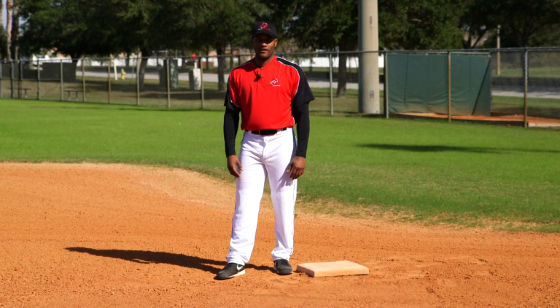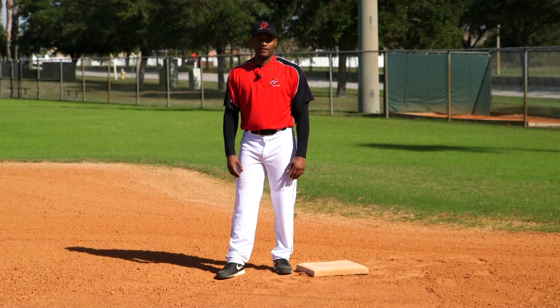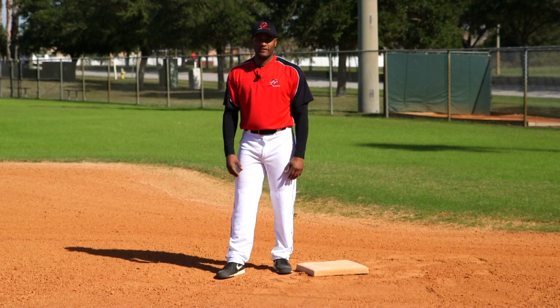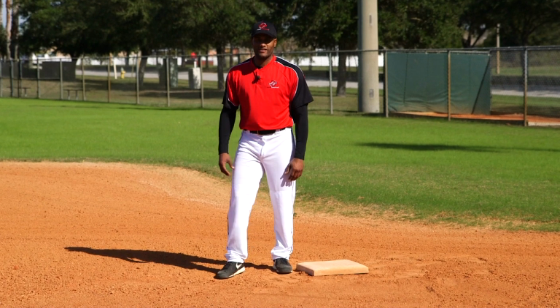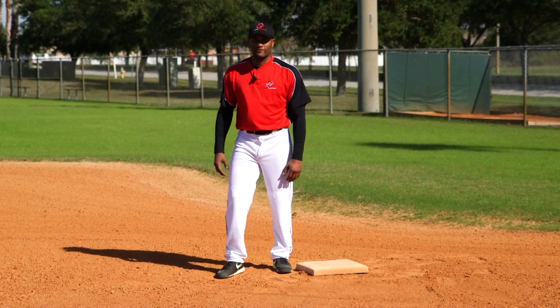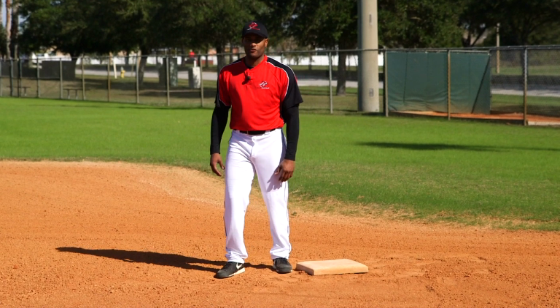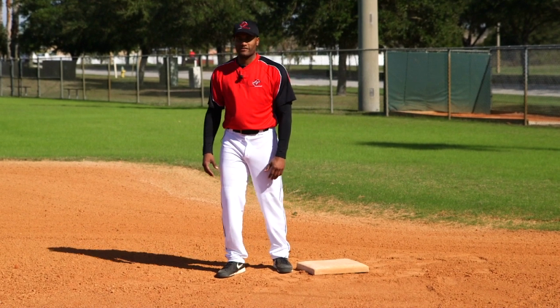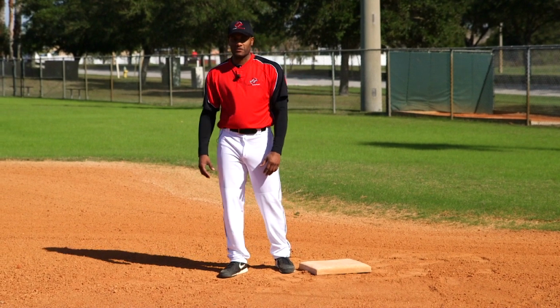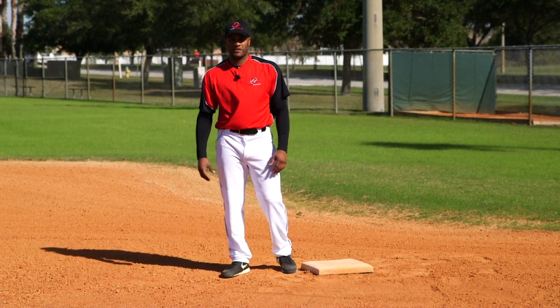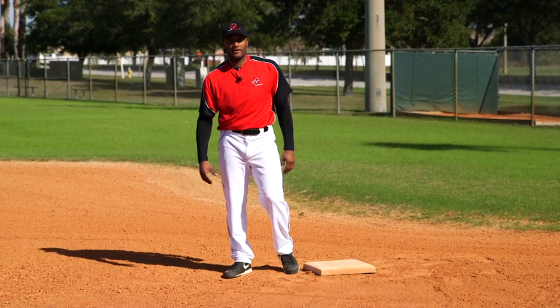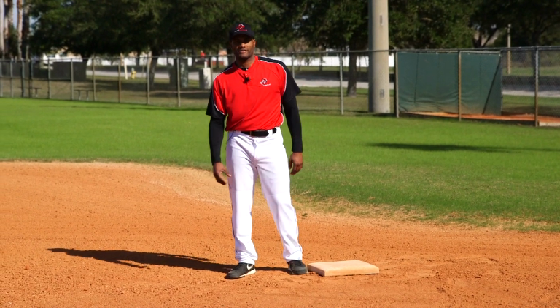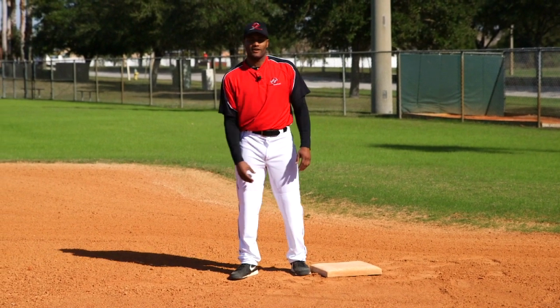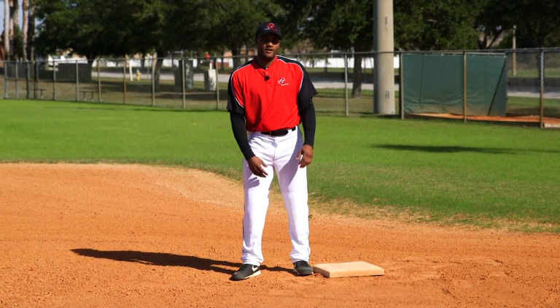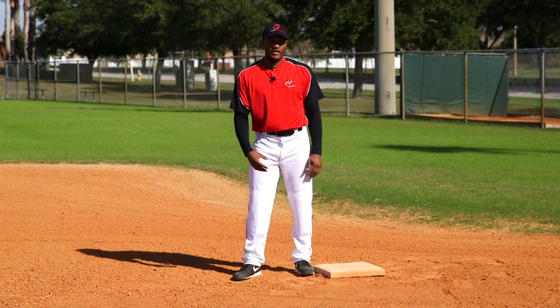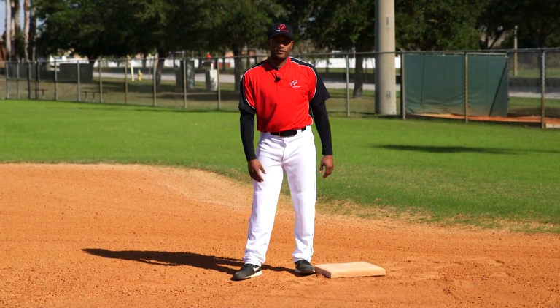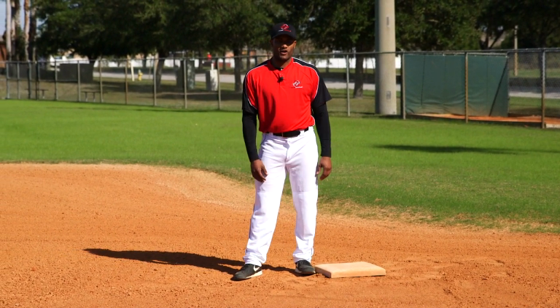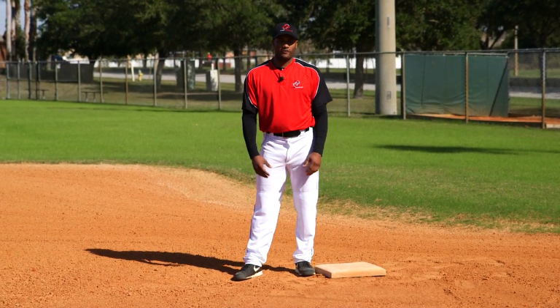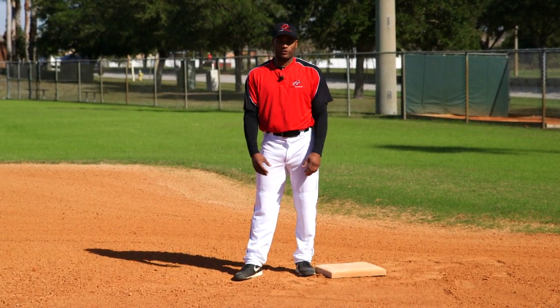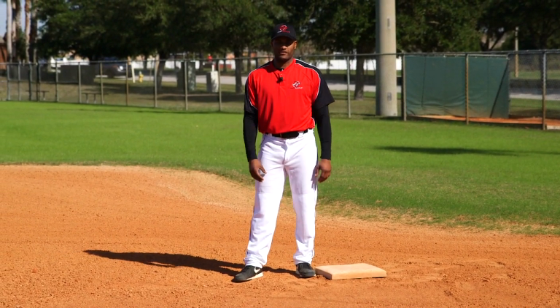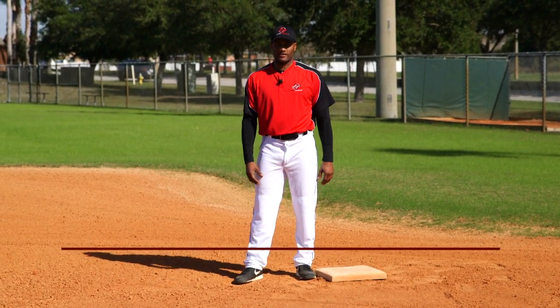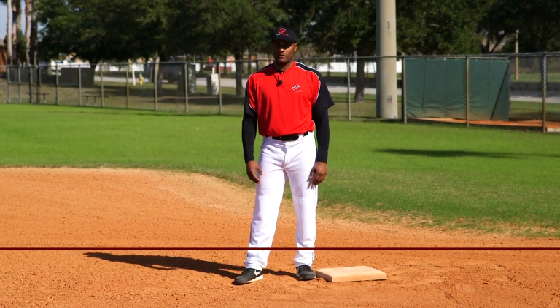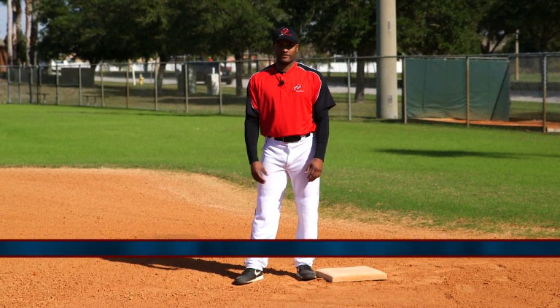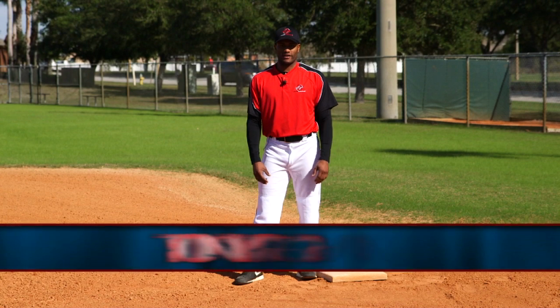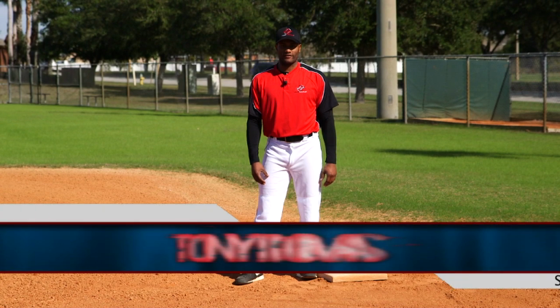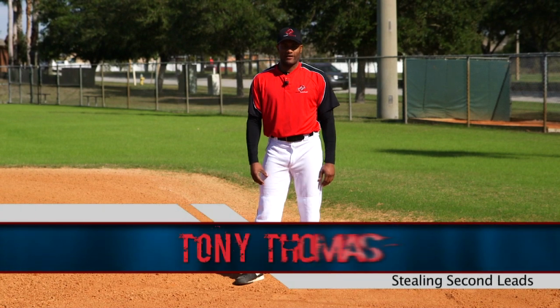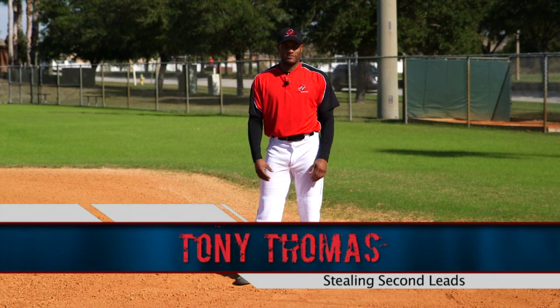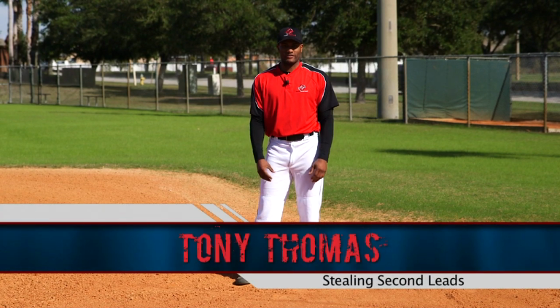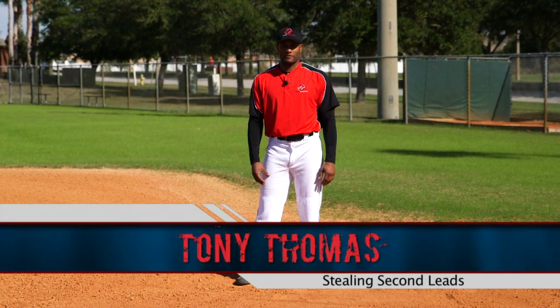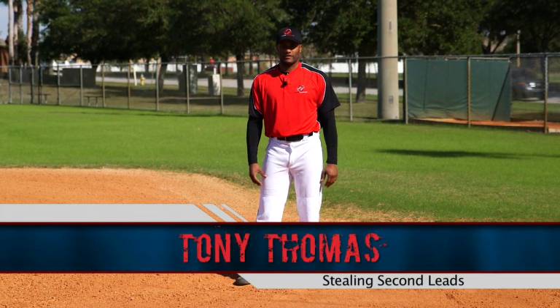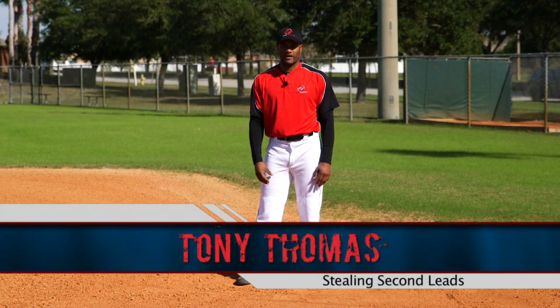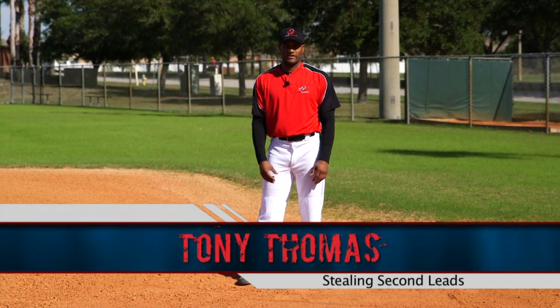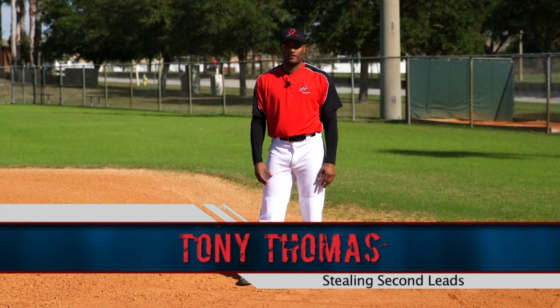A lot of things have to go right to steal second base. Today we're going to talk about a few of those things to help us get to second. I'm Tony Thomas with Inside Baseball.